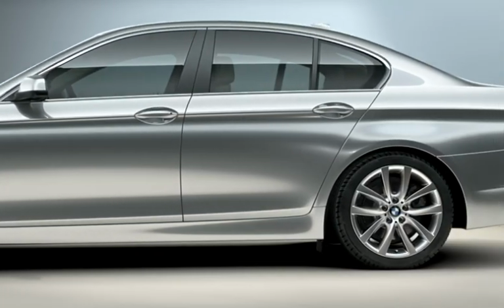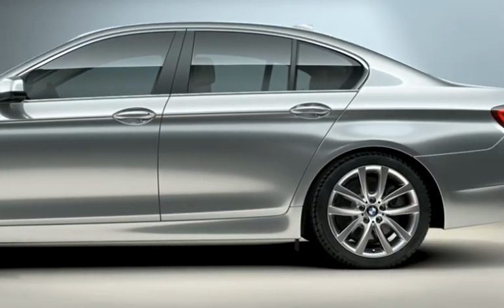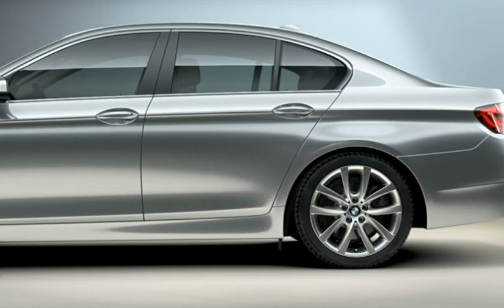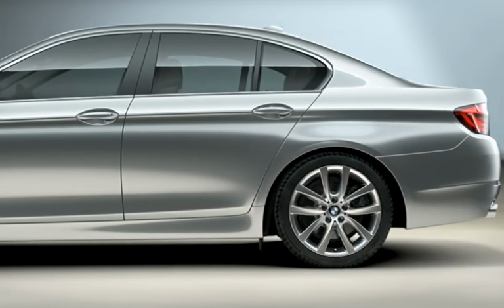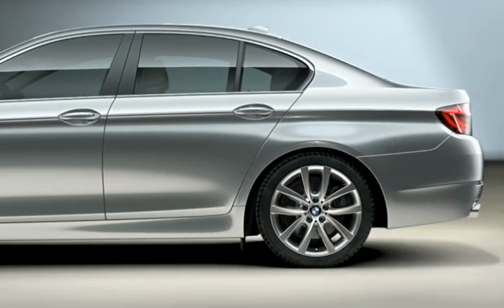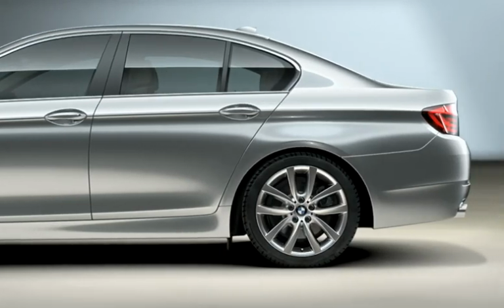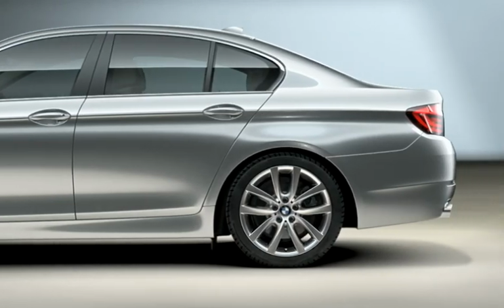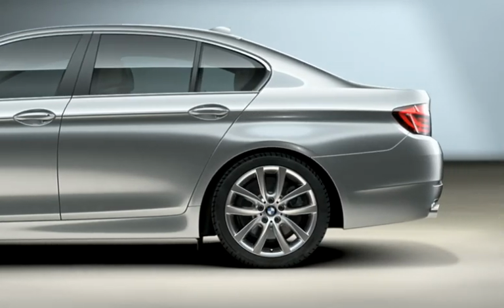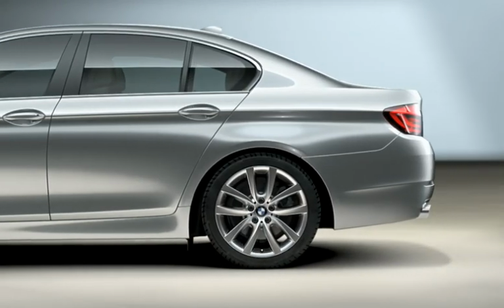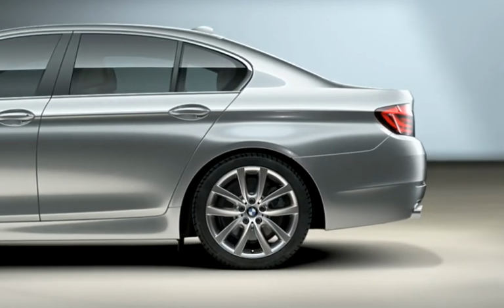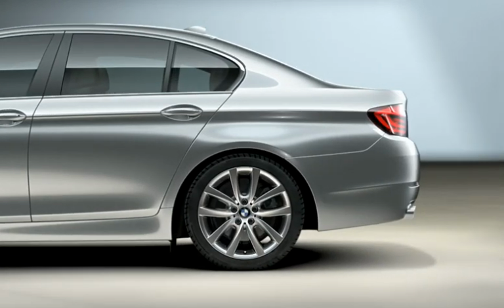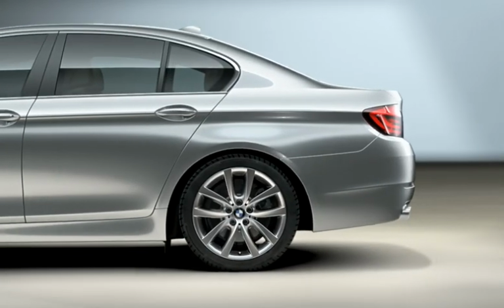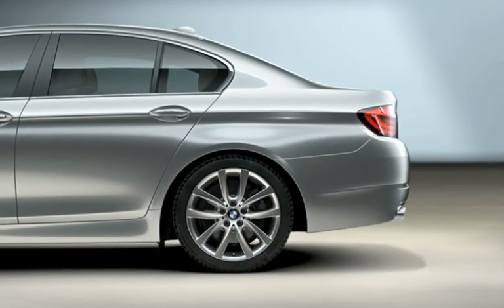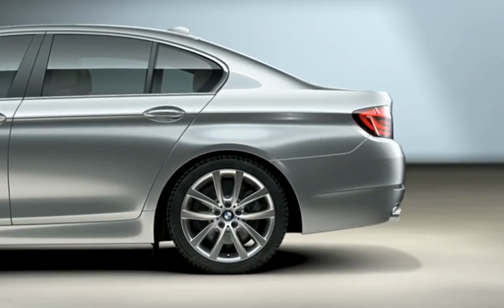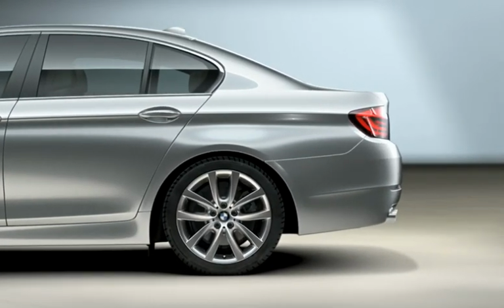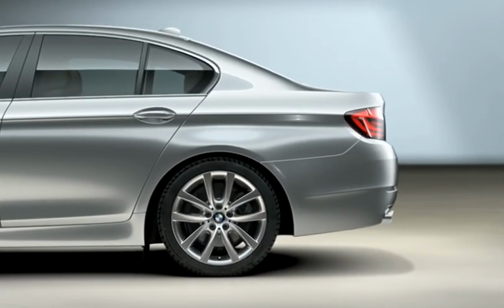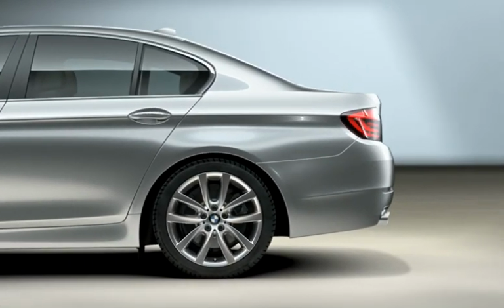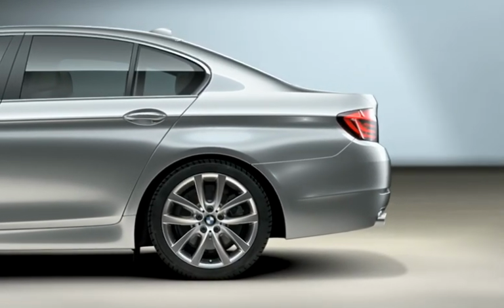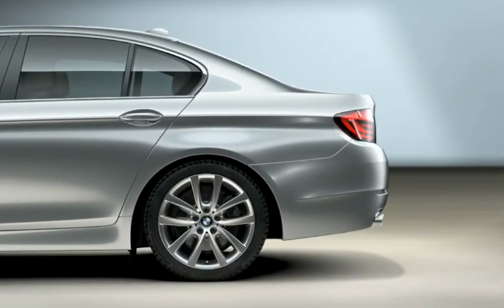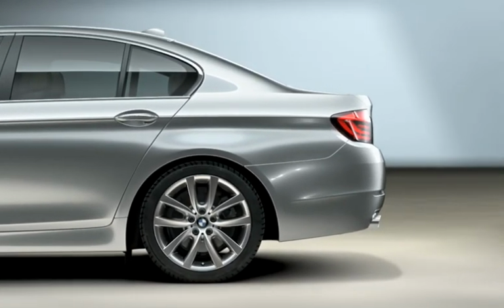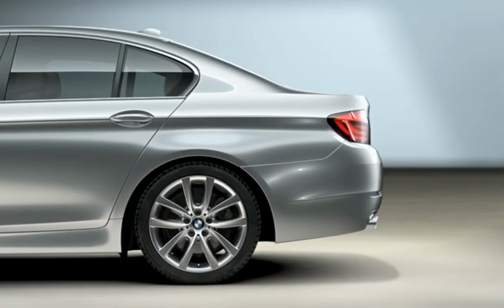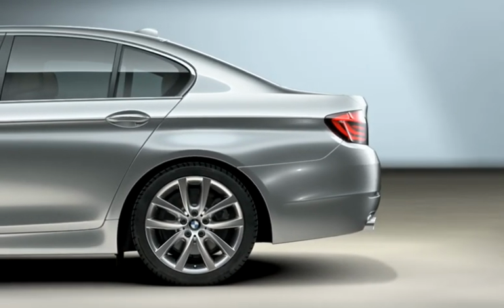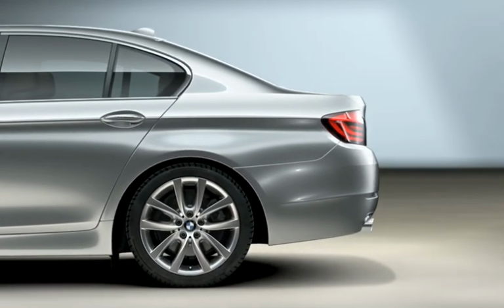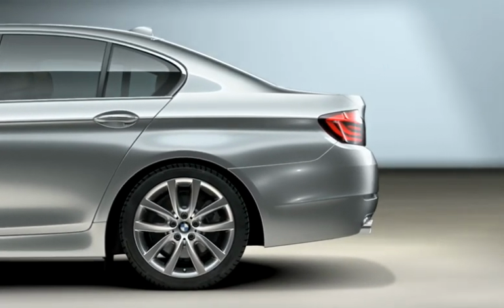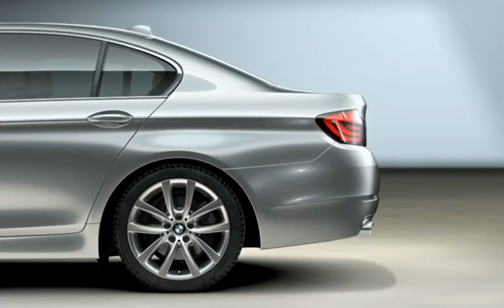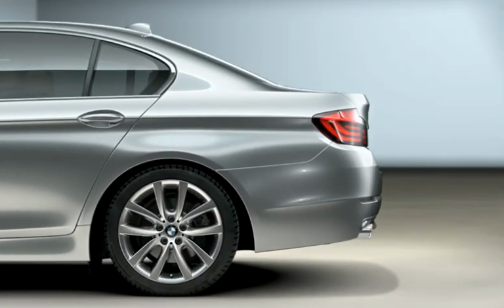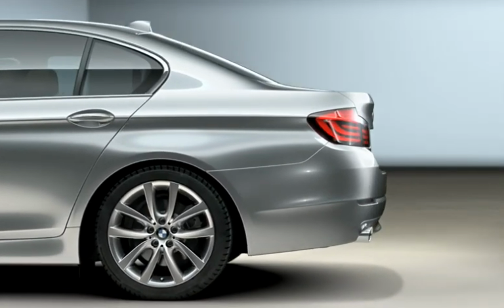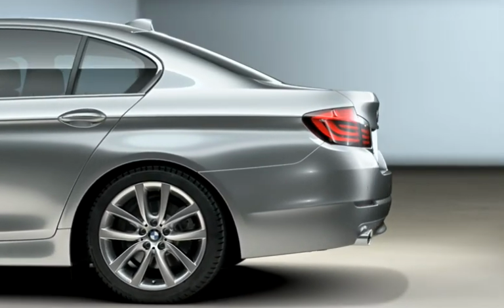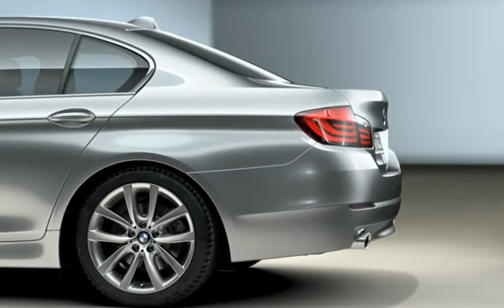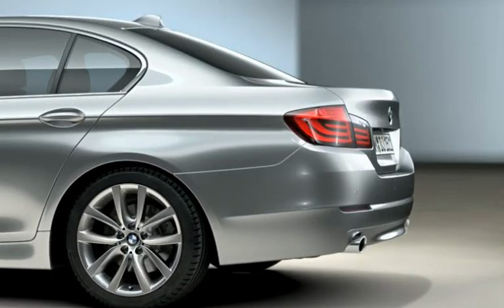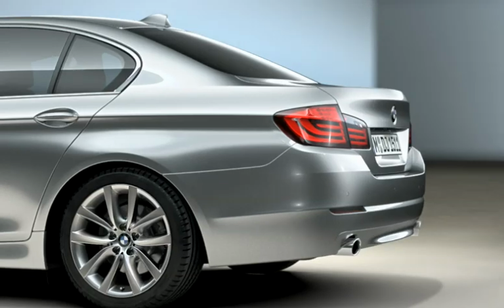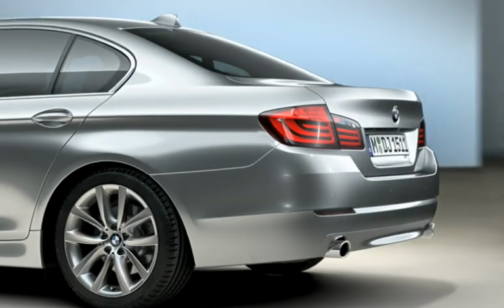Design icons: a coupe-like flowing roofline and the familiar Hofmeister kink.